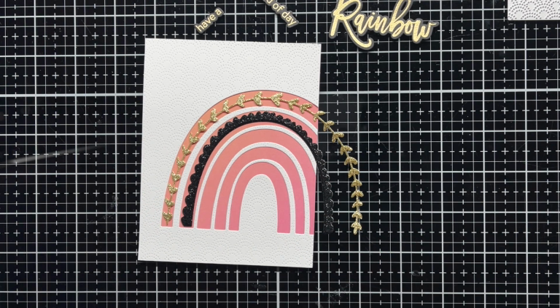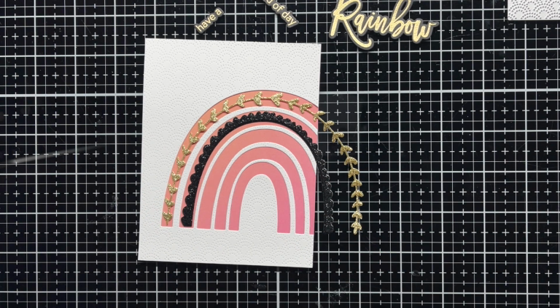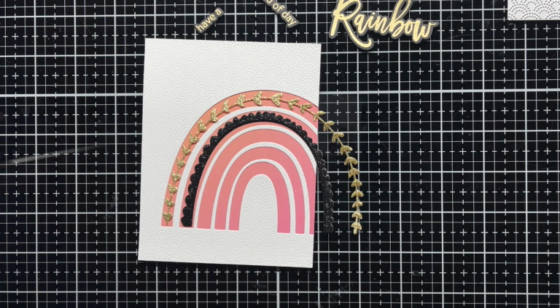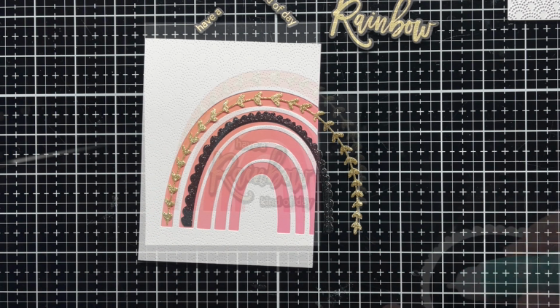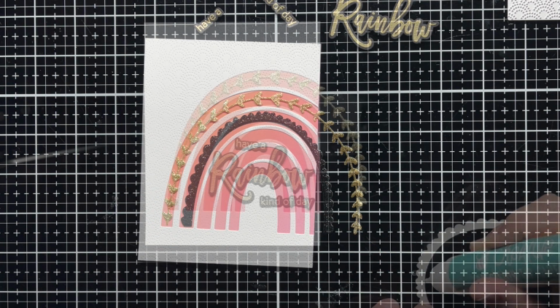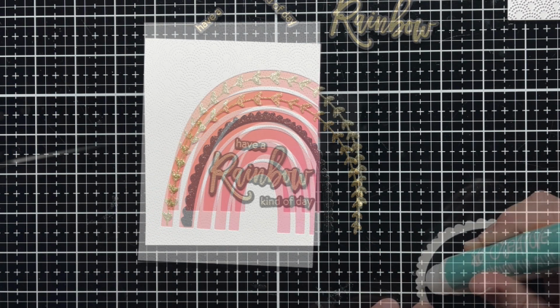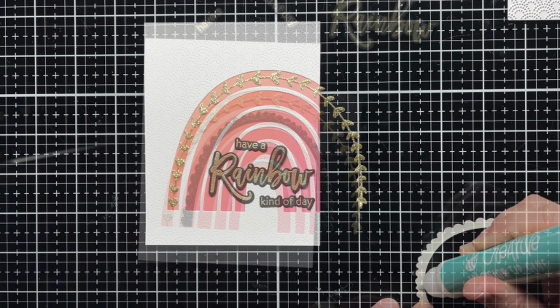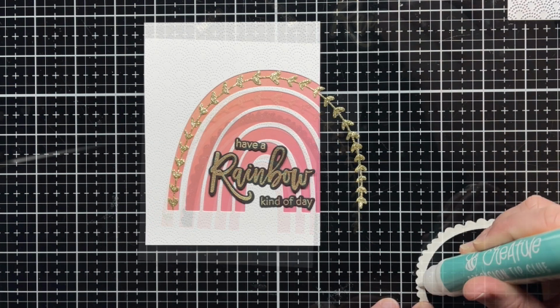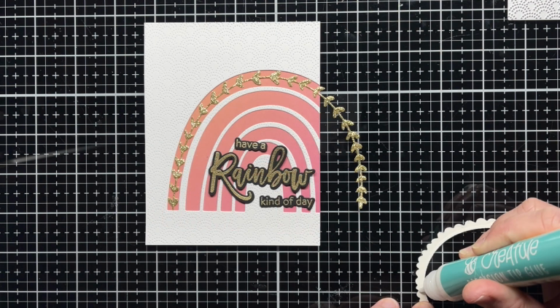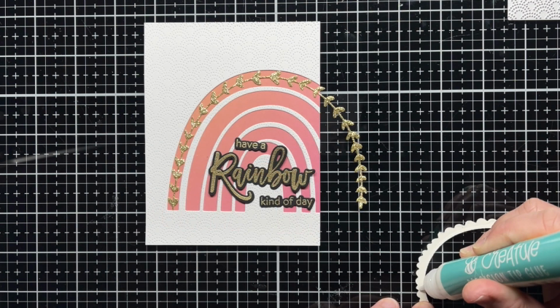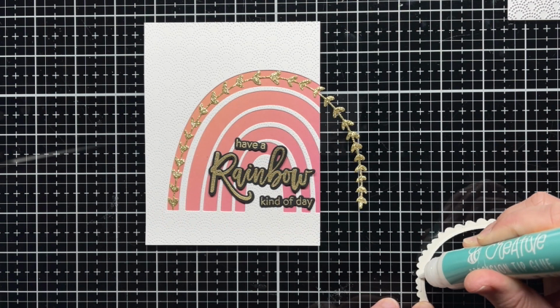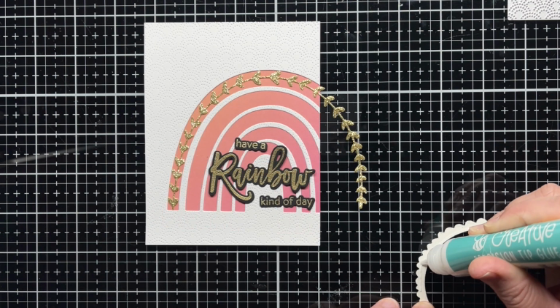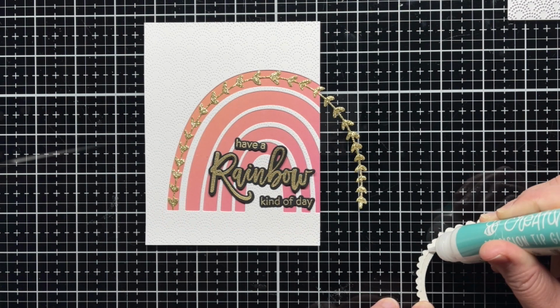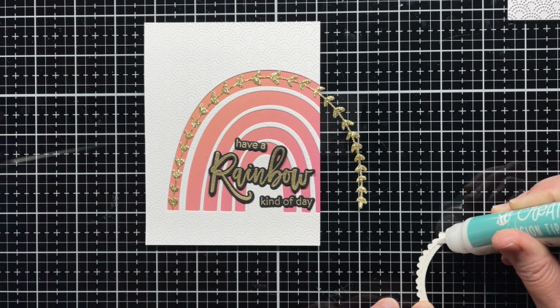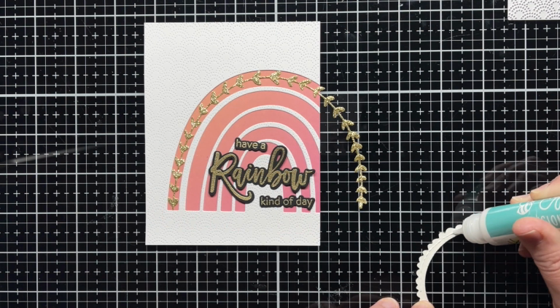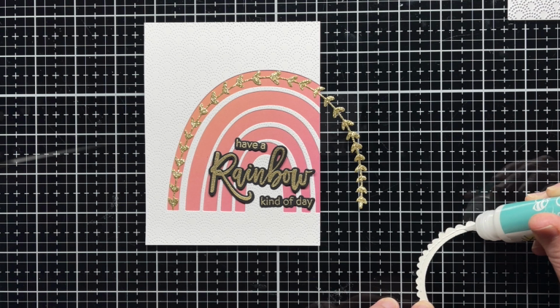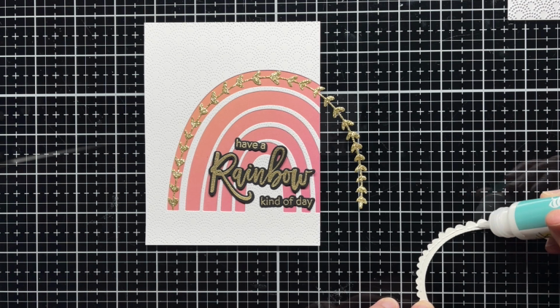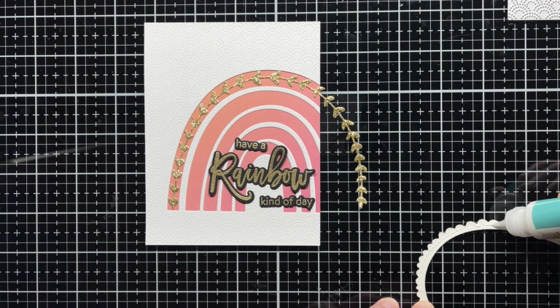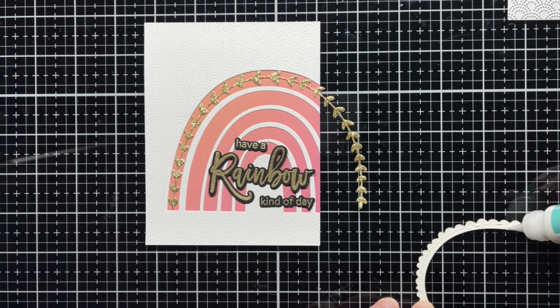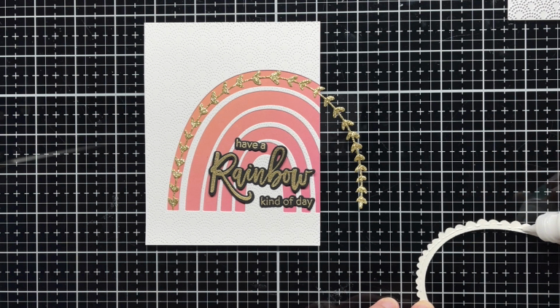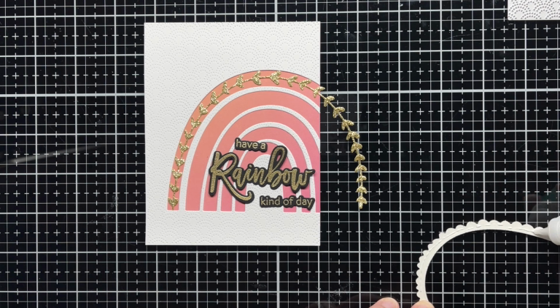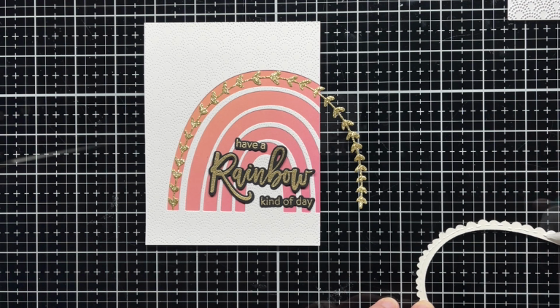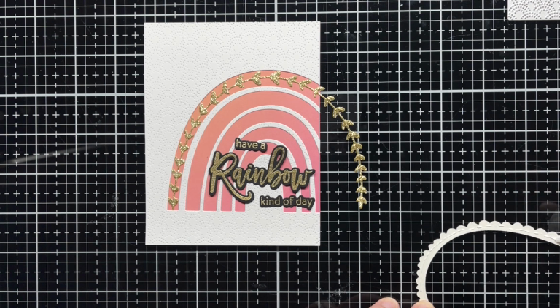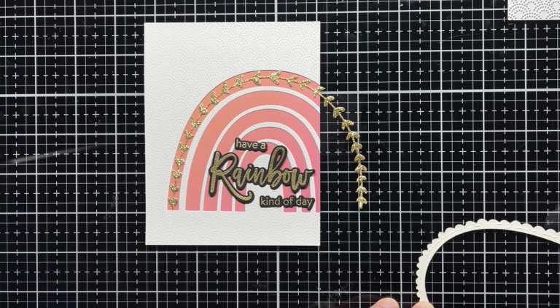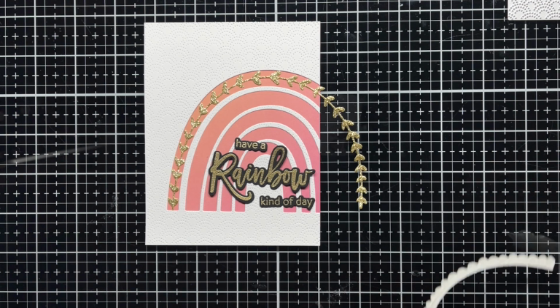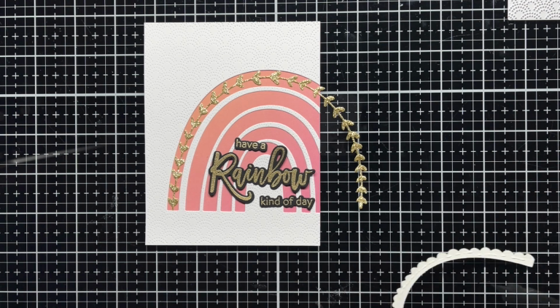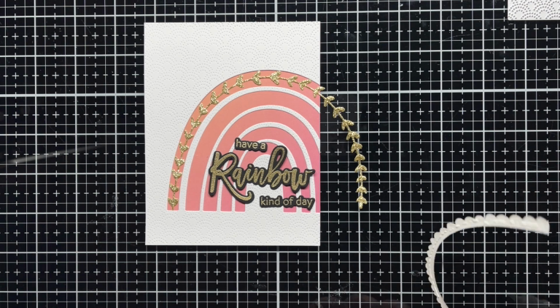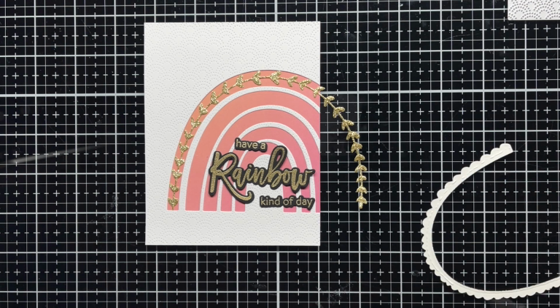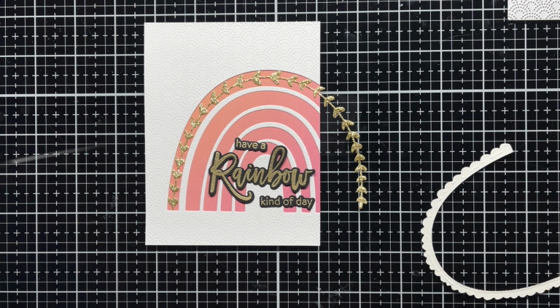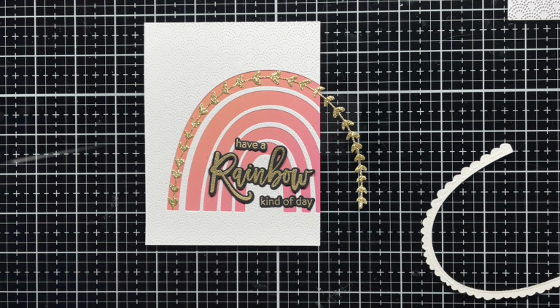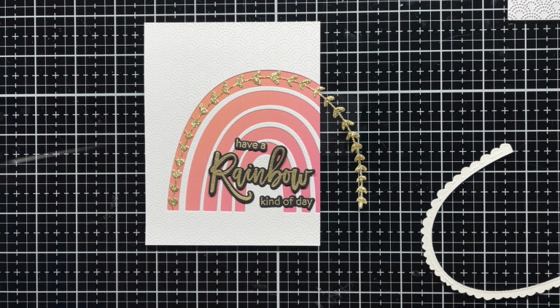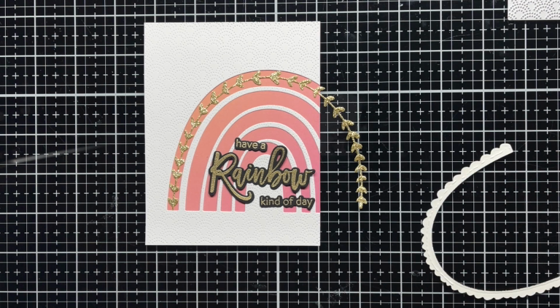I also heat embossed a sentiment from Look for the Rainbow with gold embossing powder and die cut it with the coordinating dies.